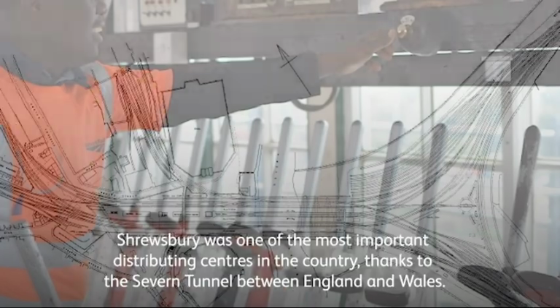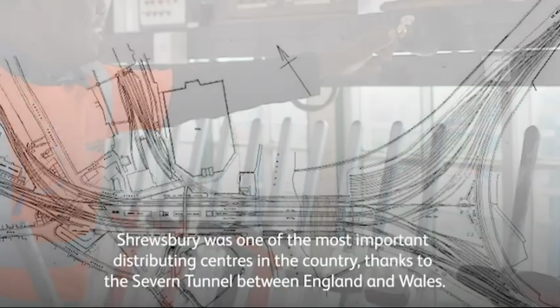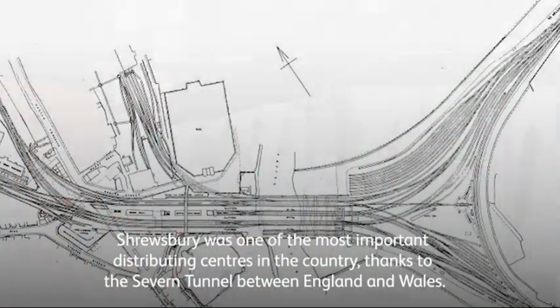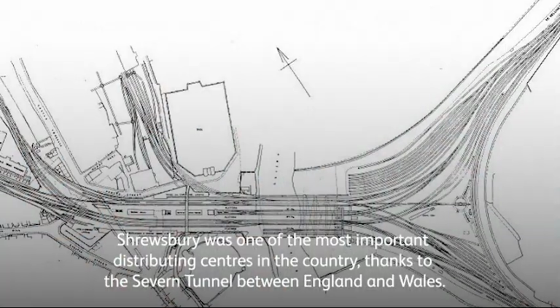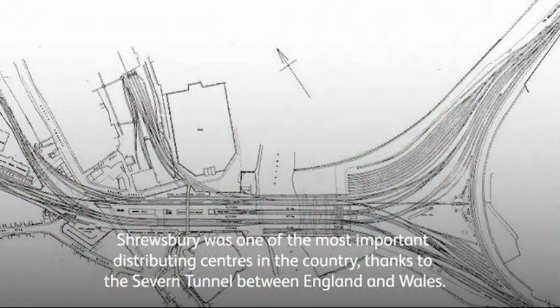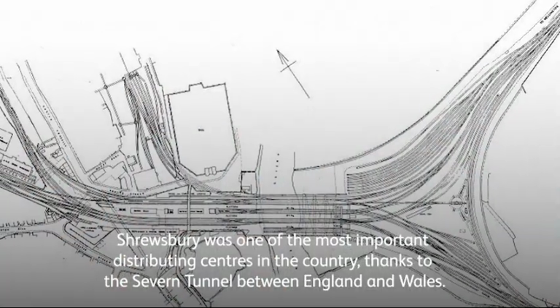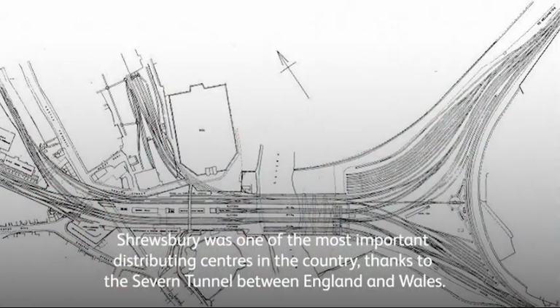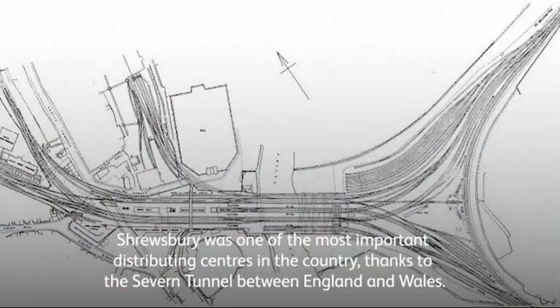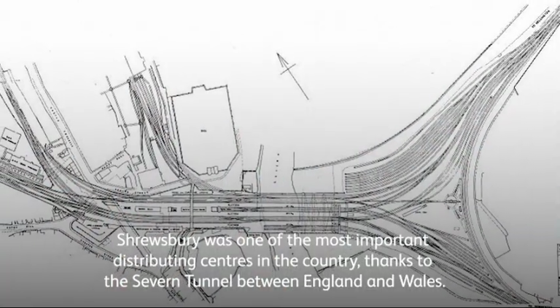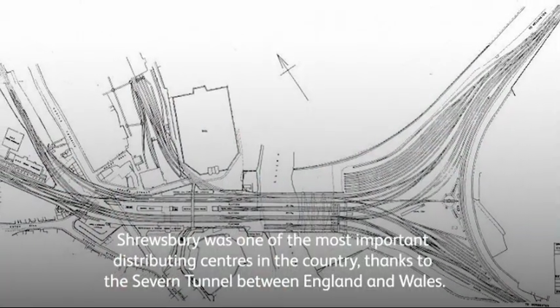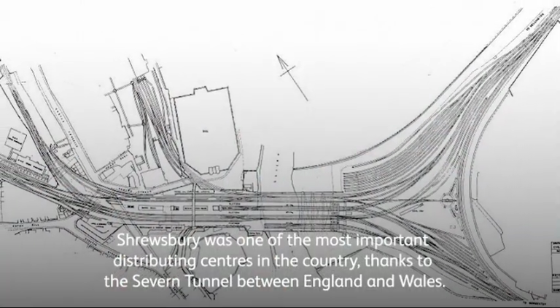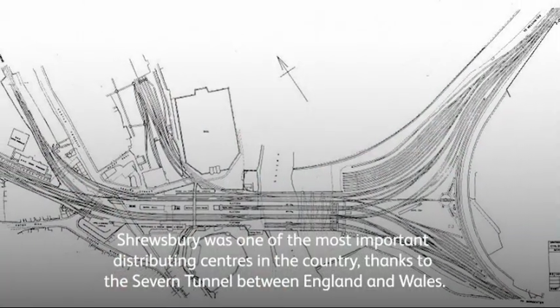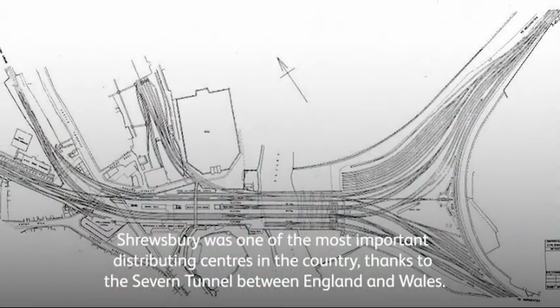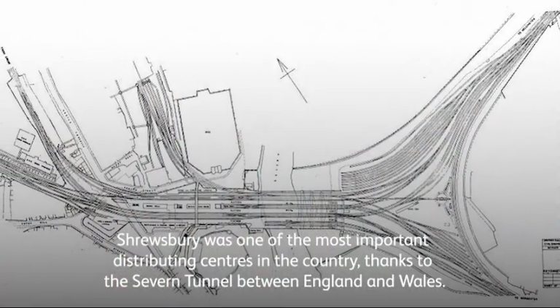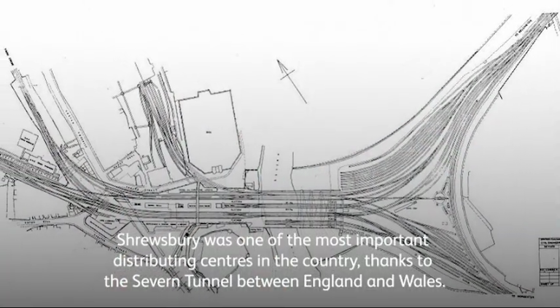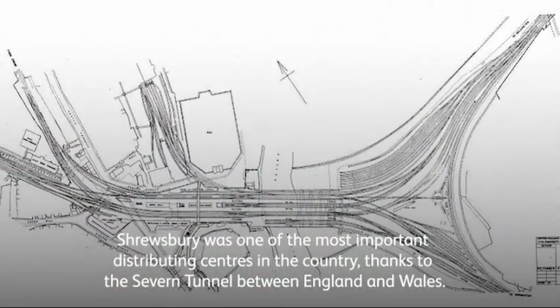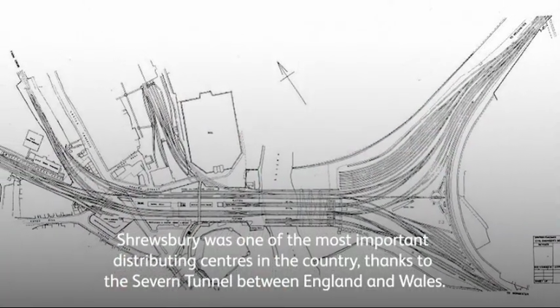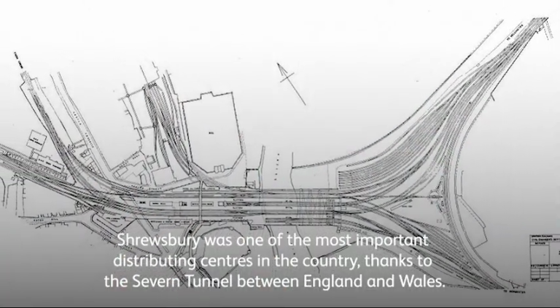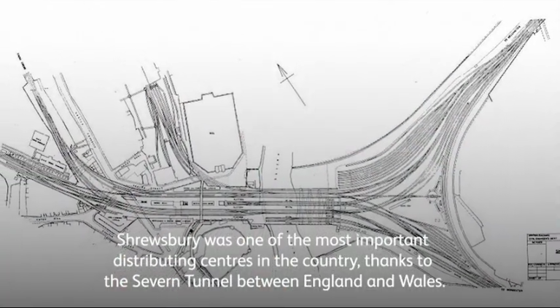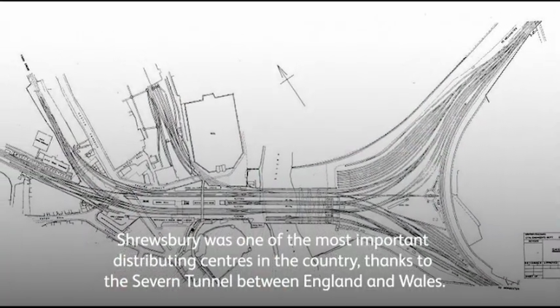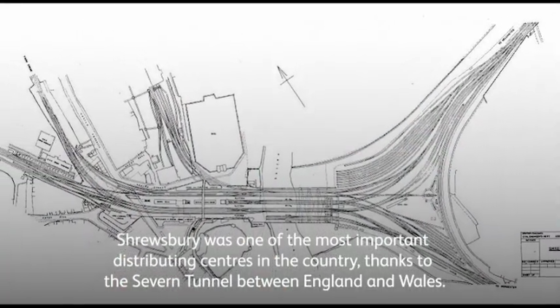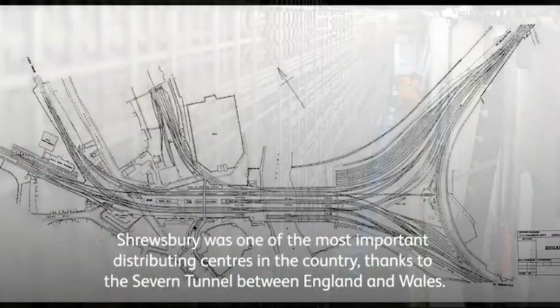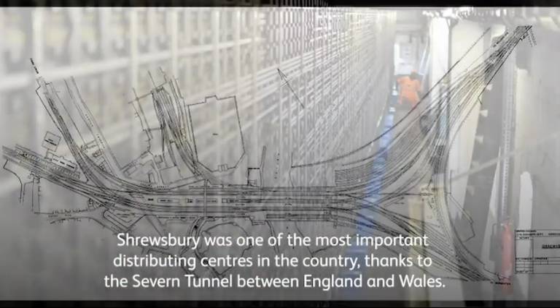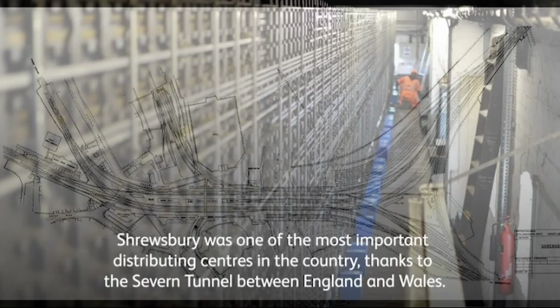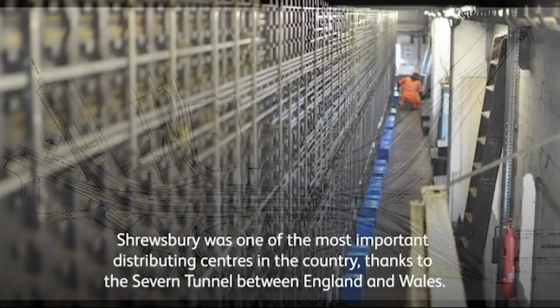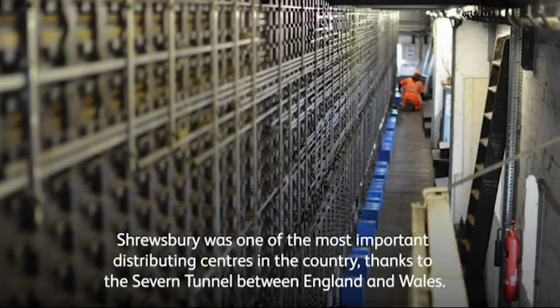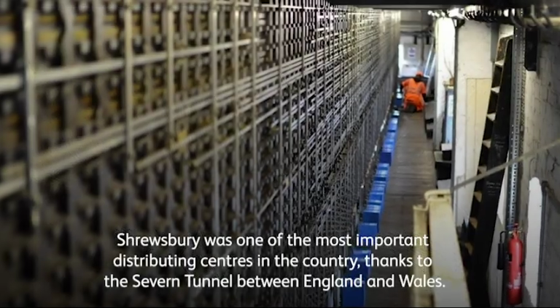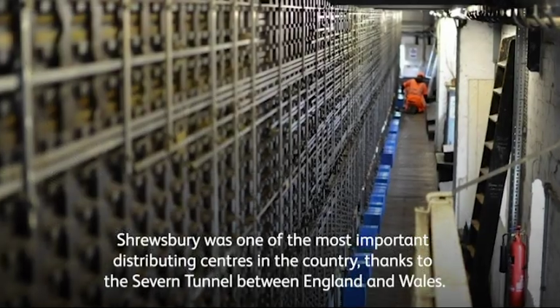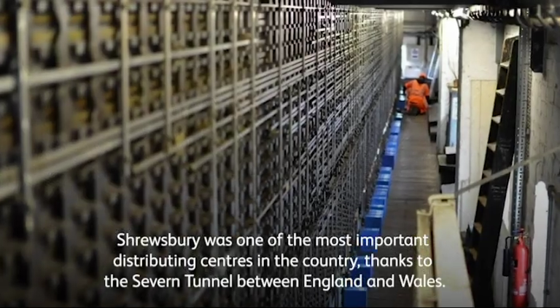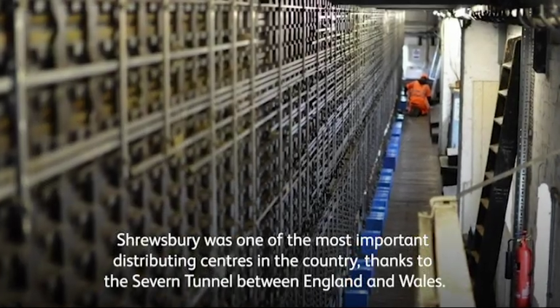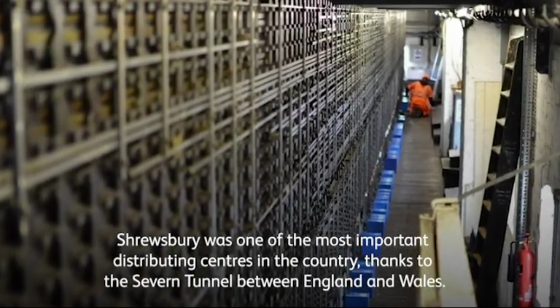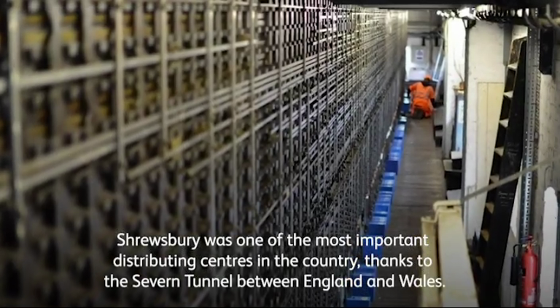Shrewsbury was one of the most important distributing centers in the country, thanks to the Severn tunnel between England and Wales.